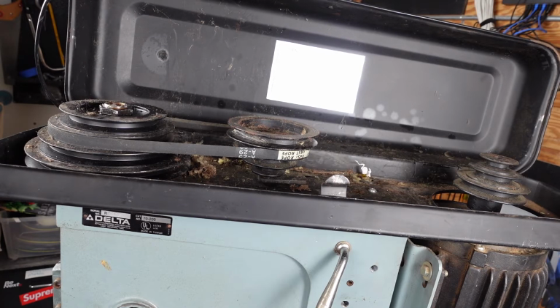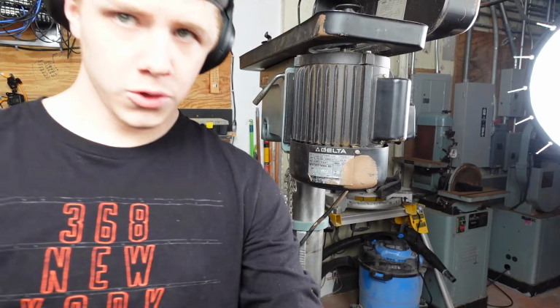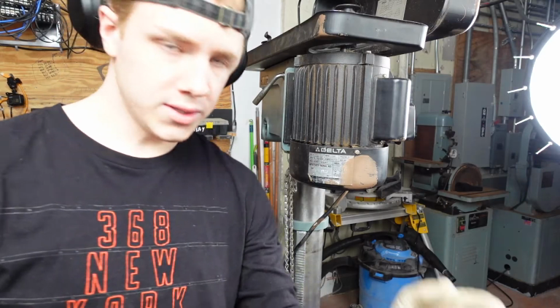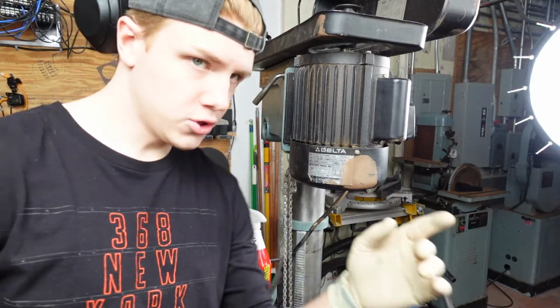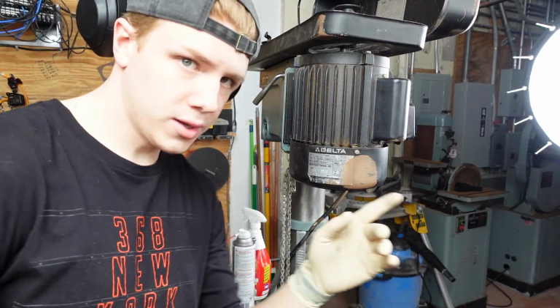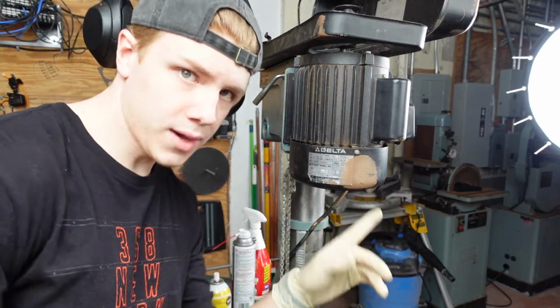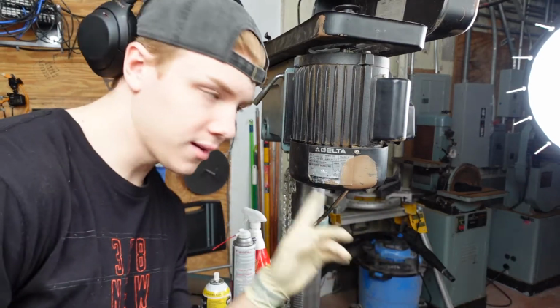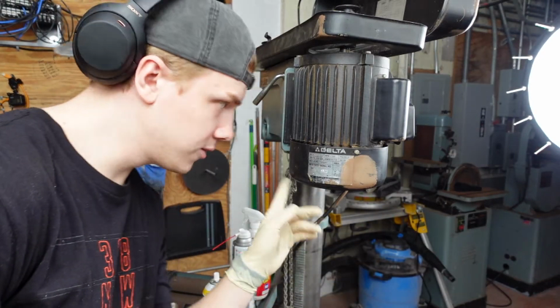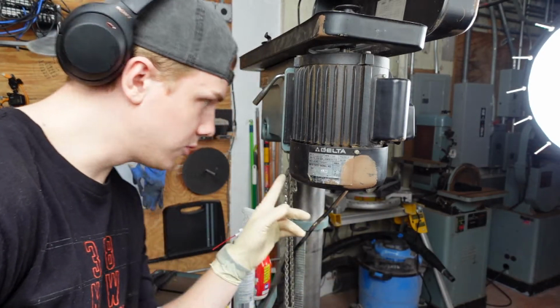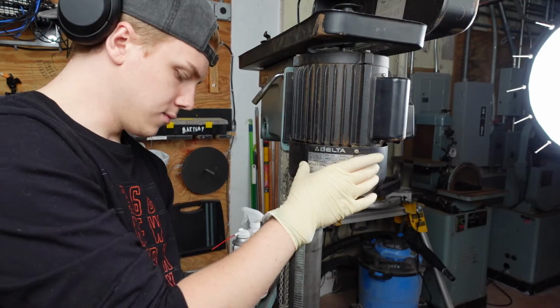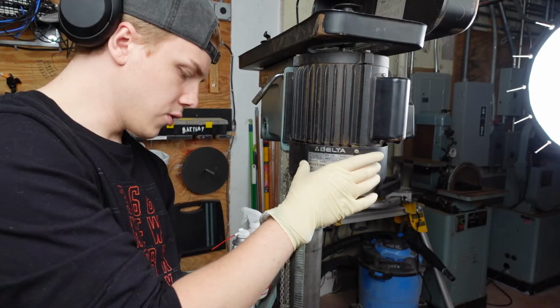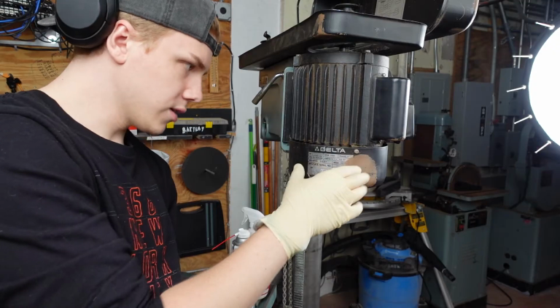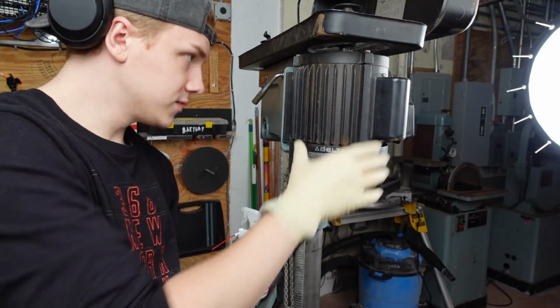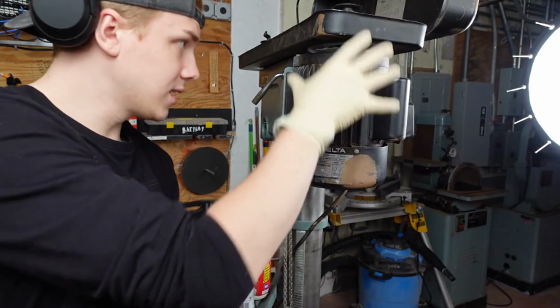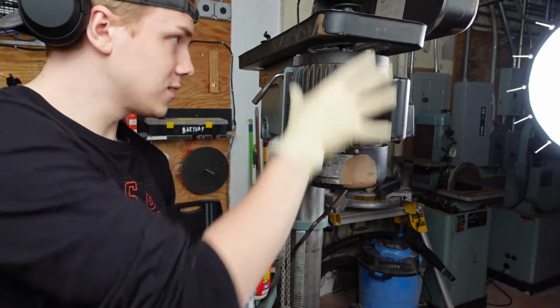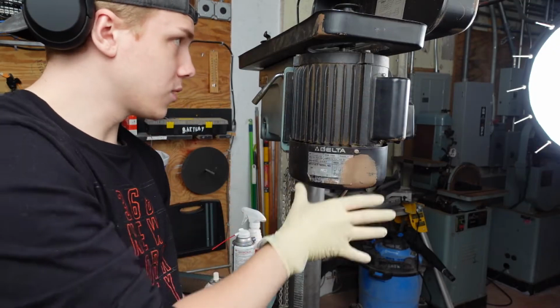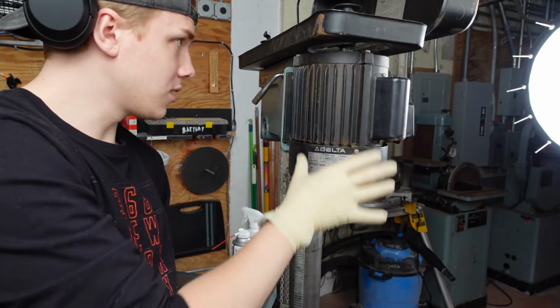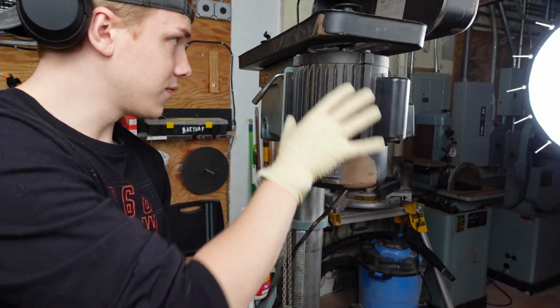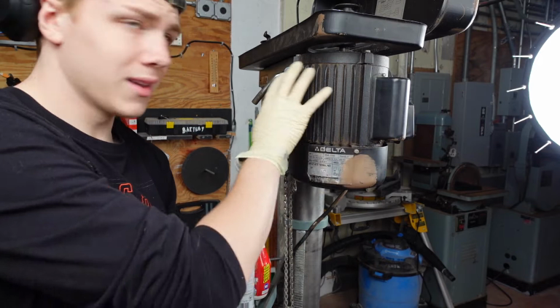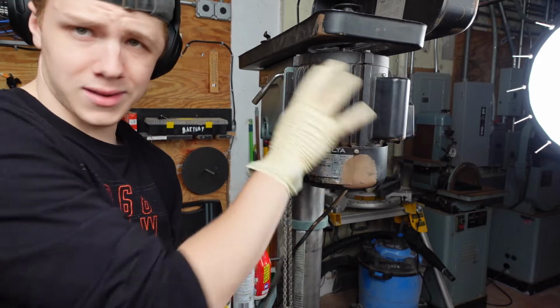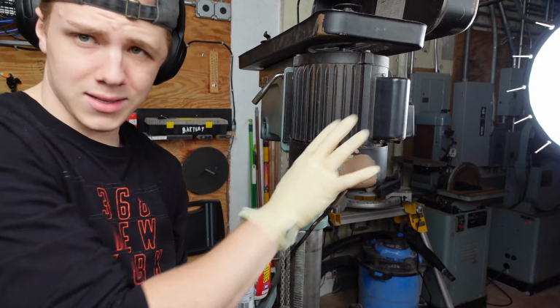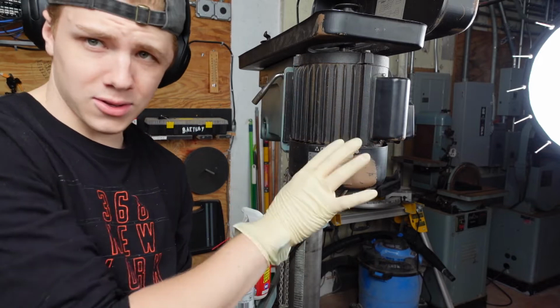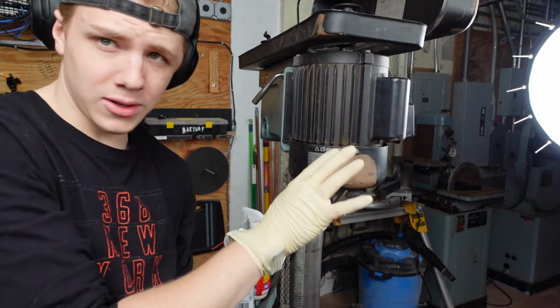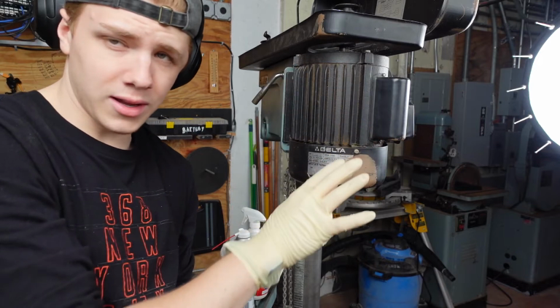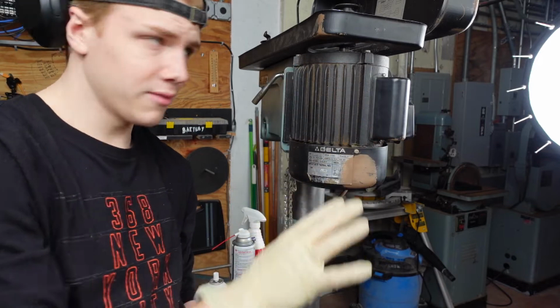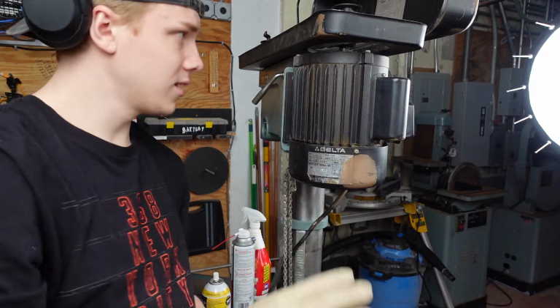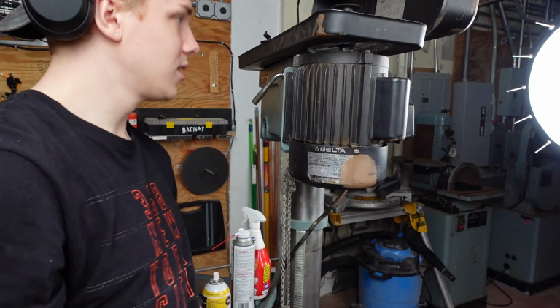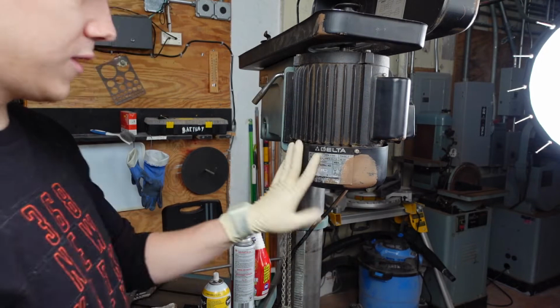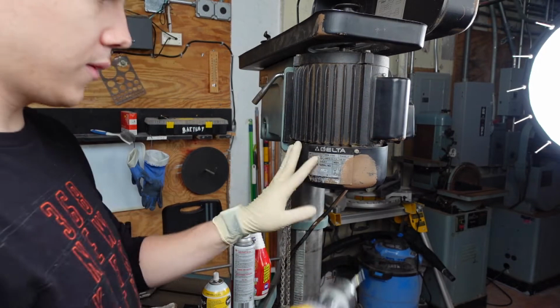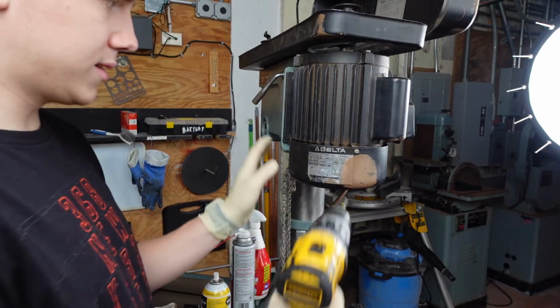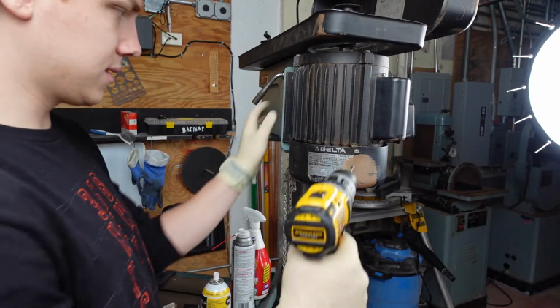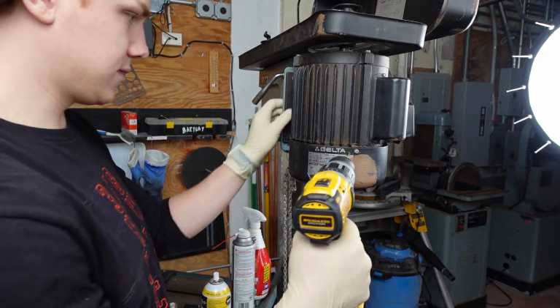We're transitioning back to the motor to get this part off and get the dust all cleared out of it, but for now we've got to take this off.